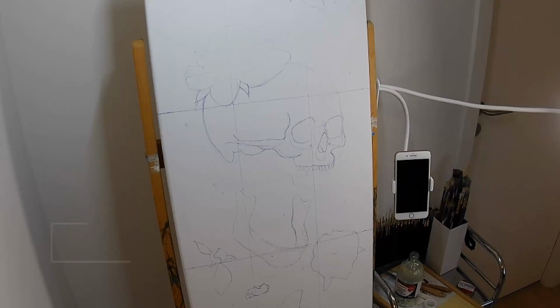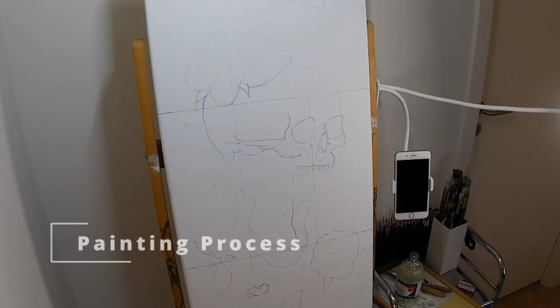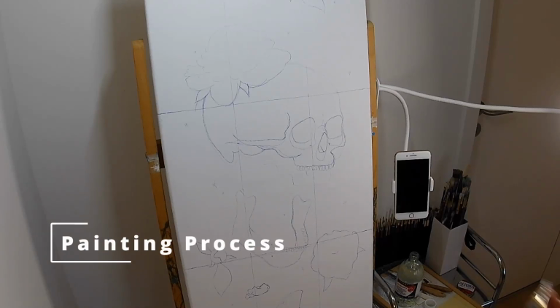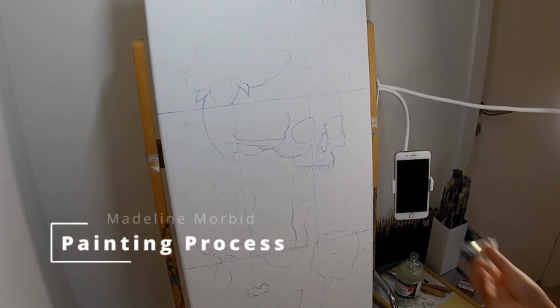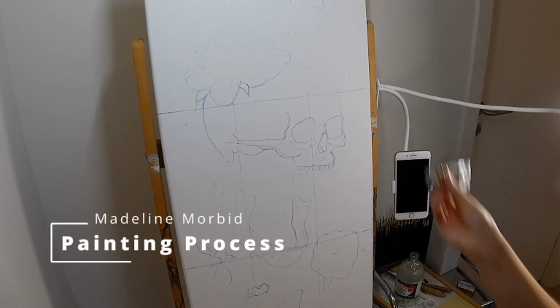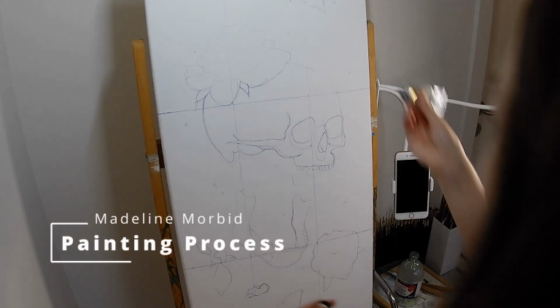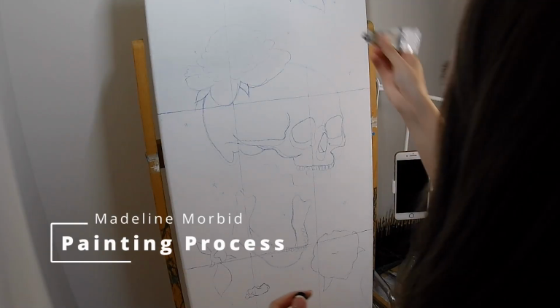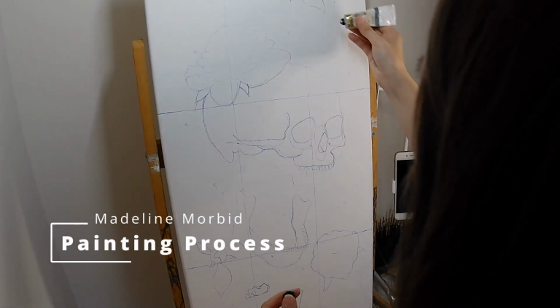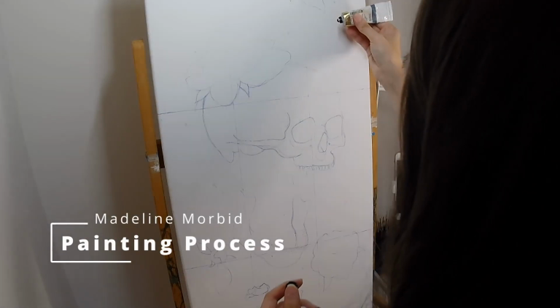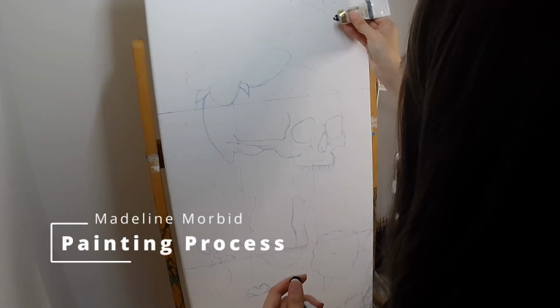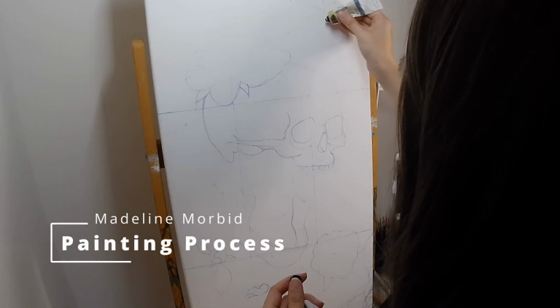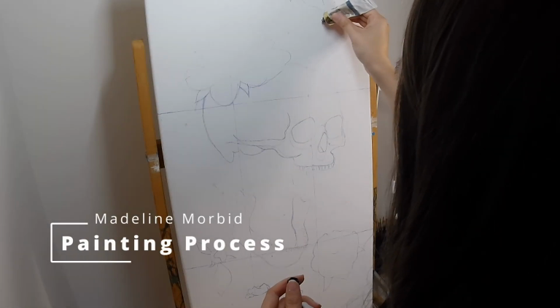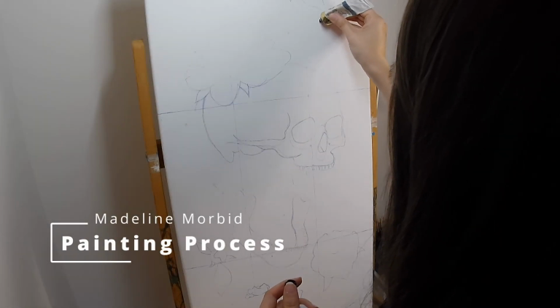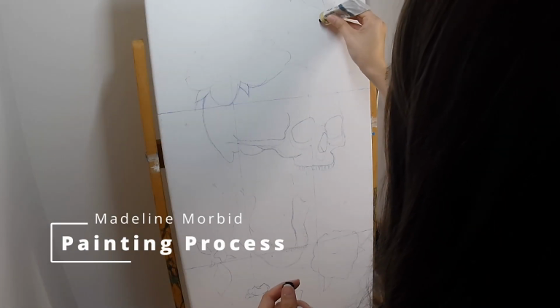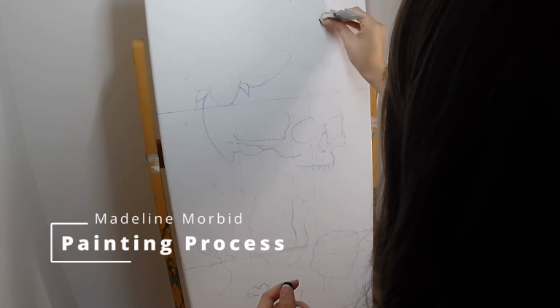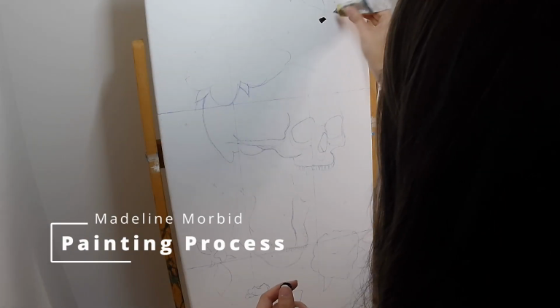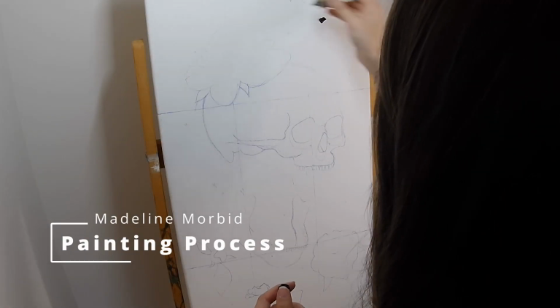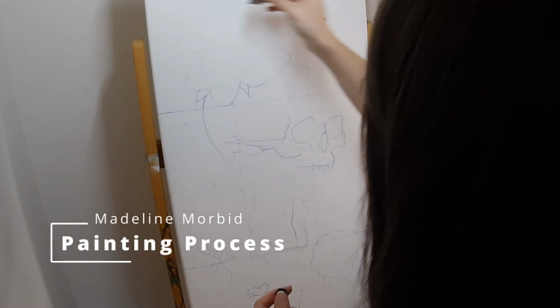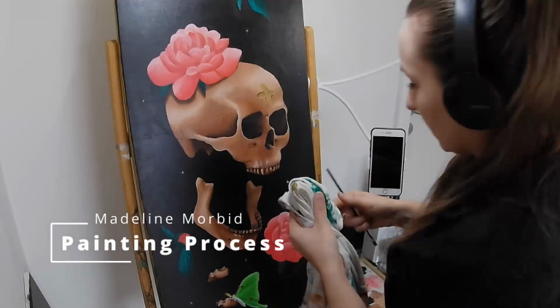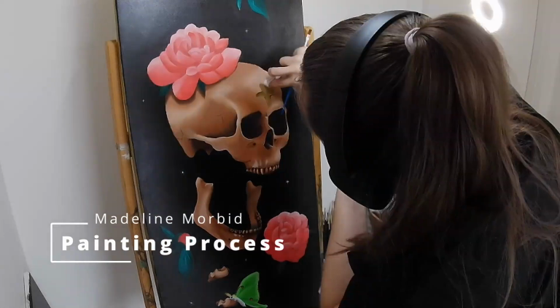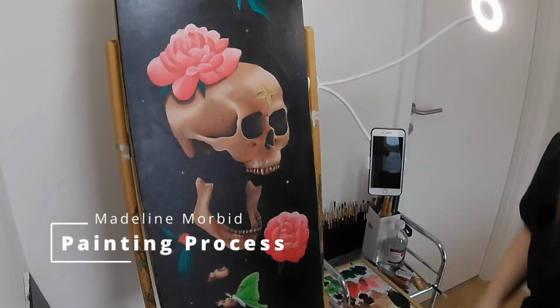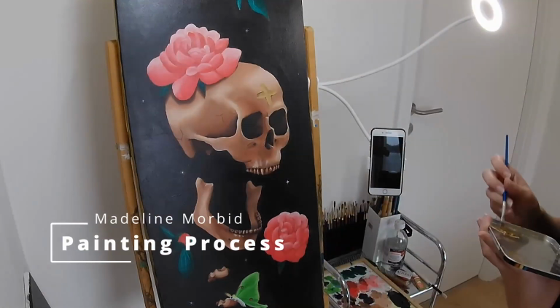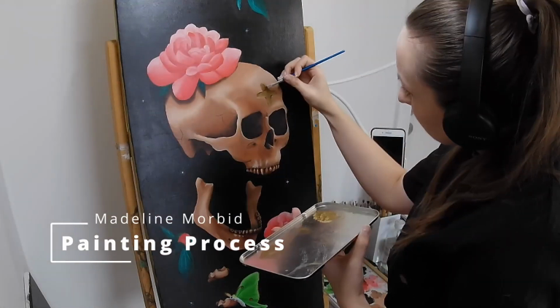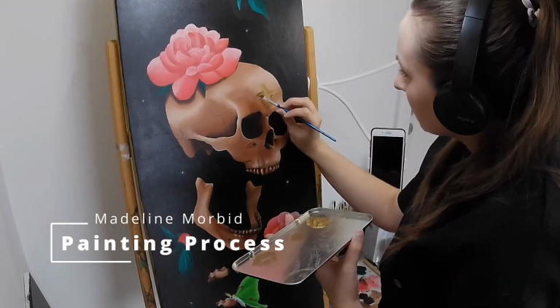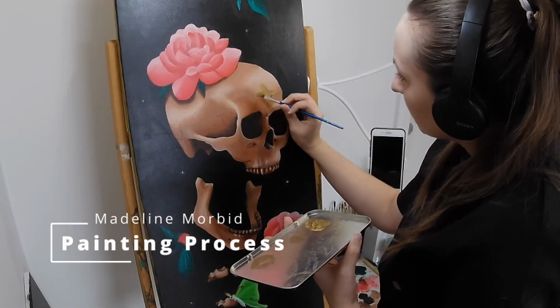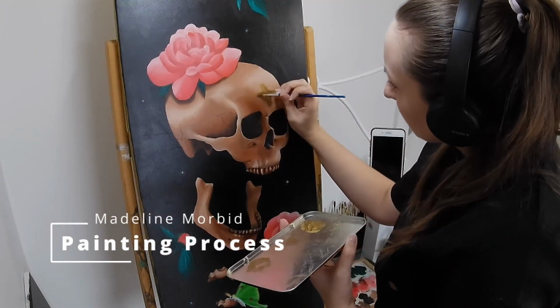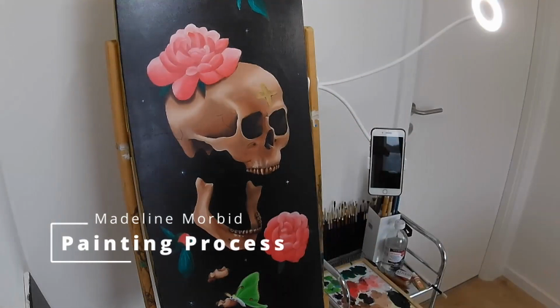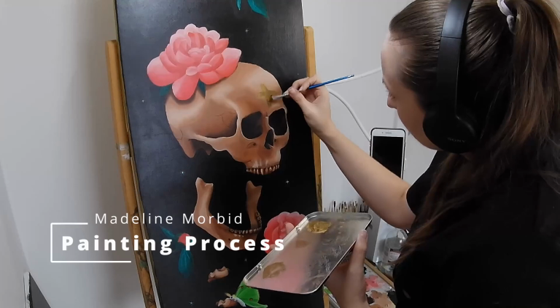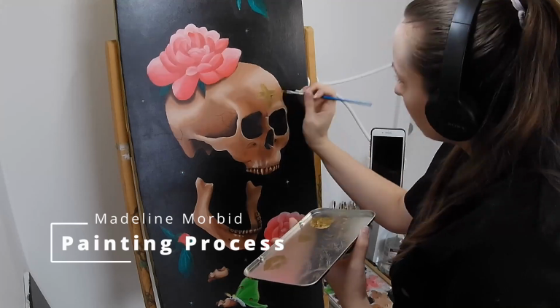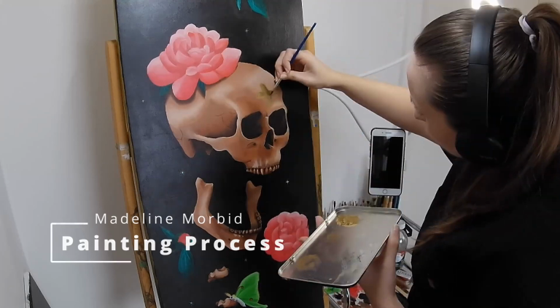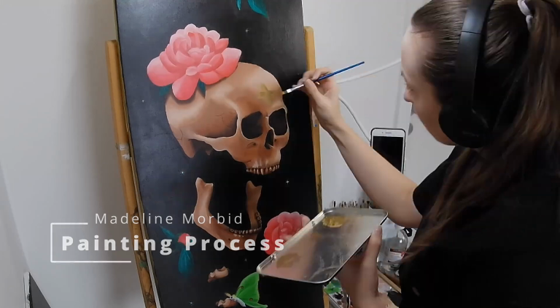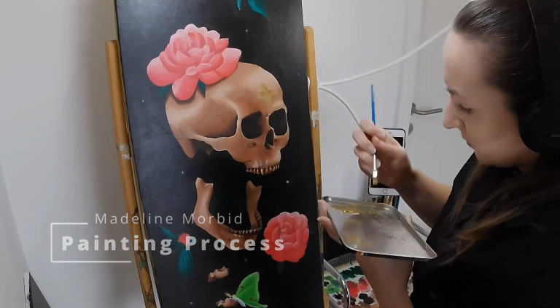Hi there! I'm Madeline Morbid and in this video I'm going to show you my process for painting headache.